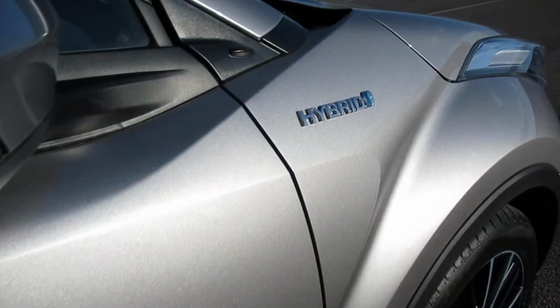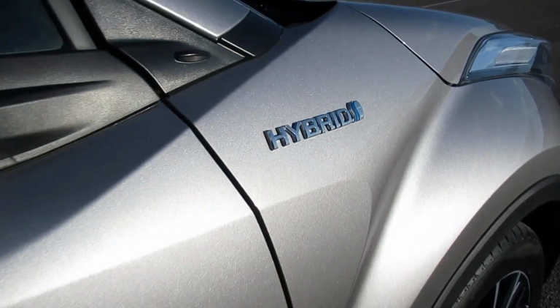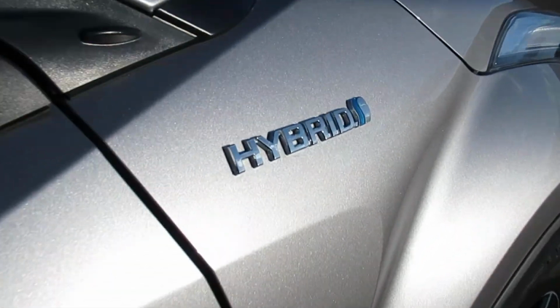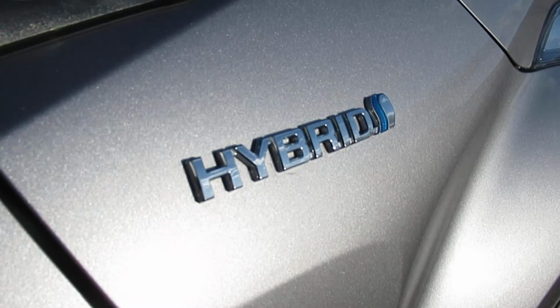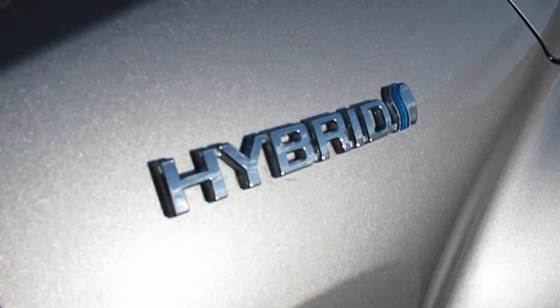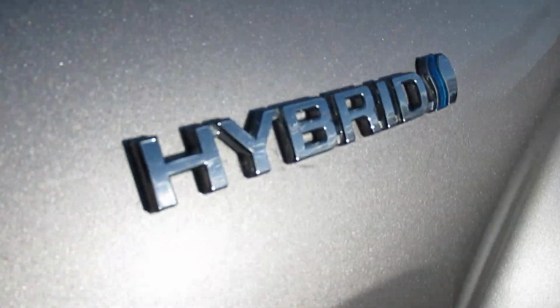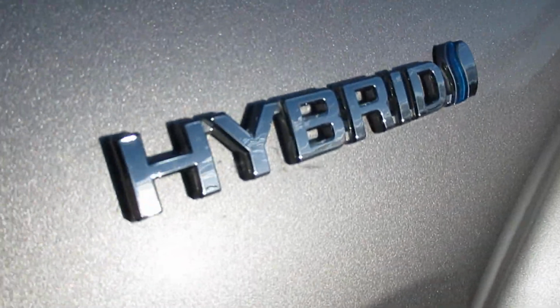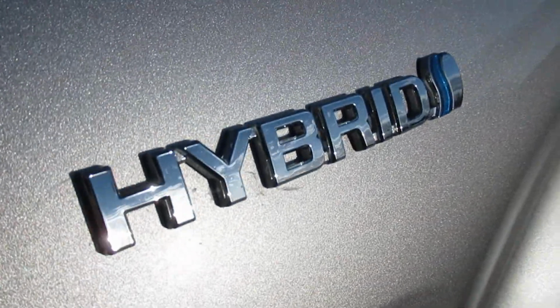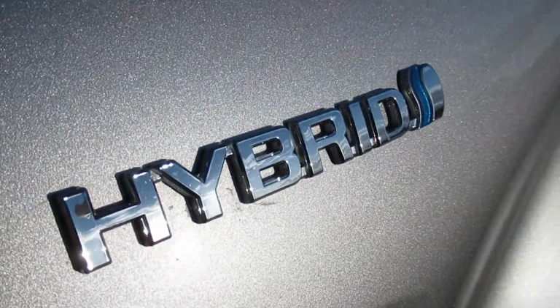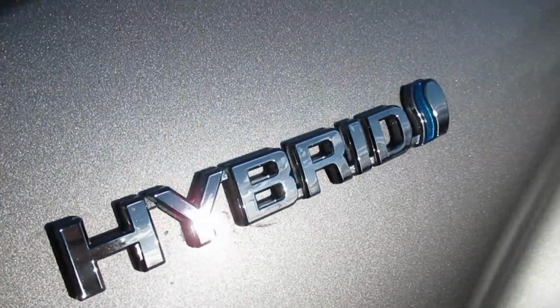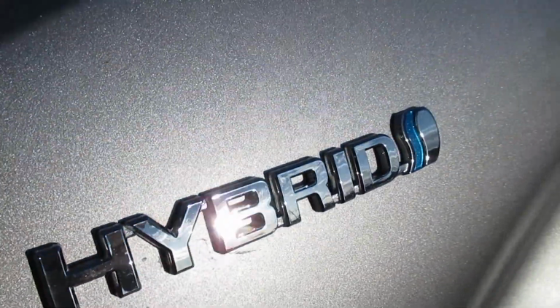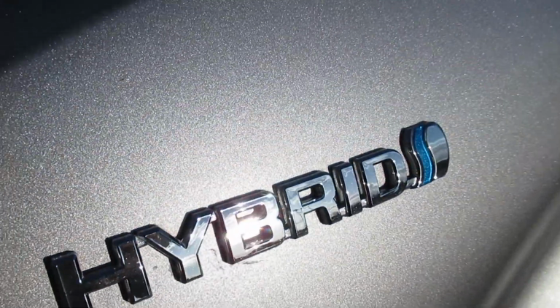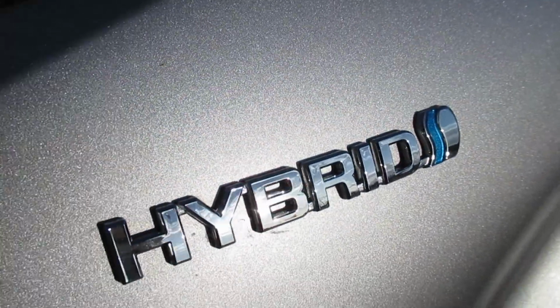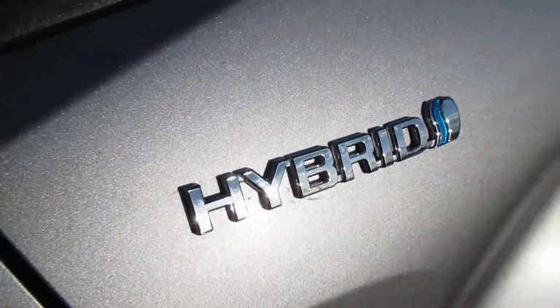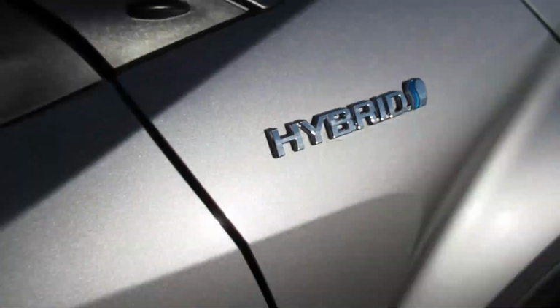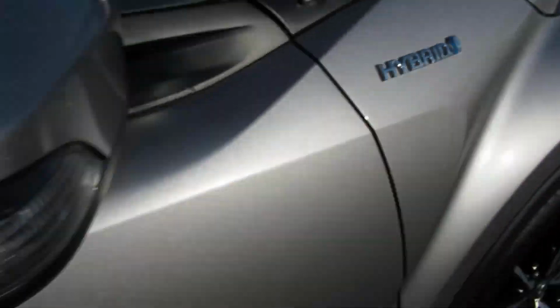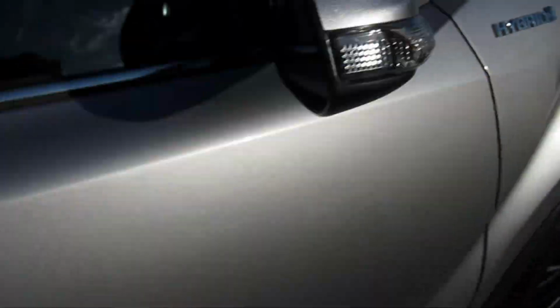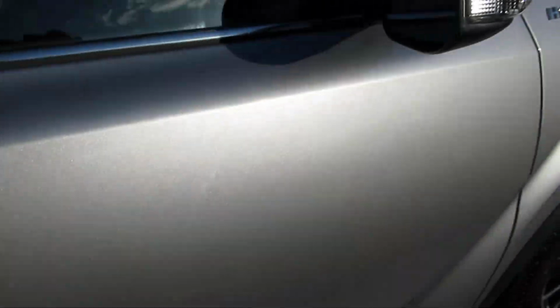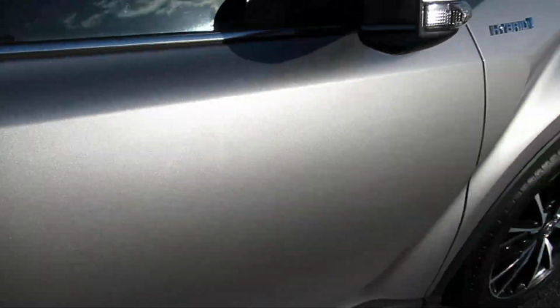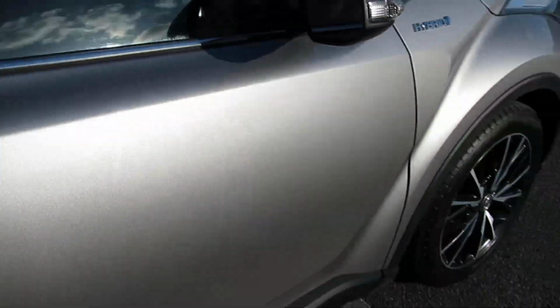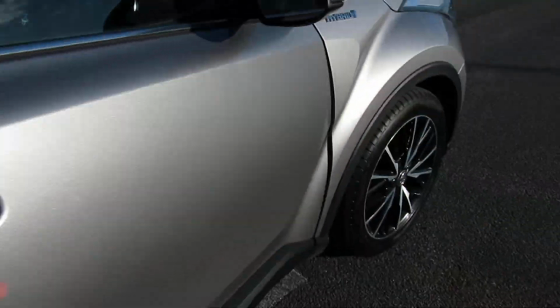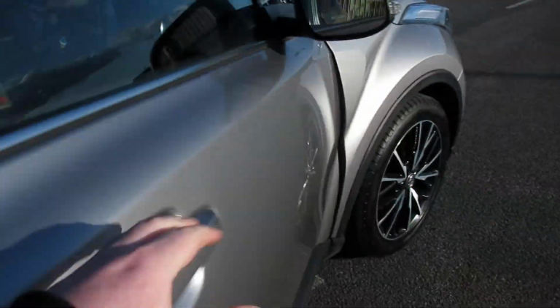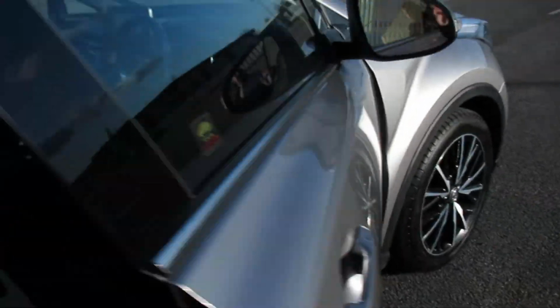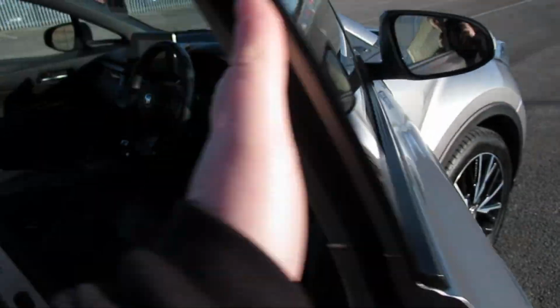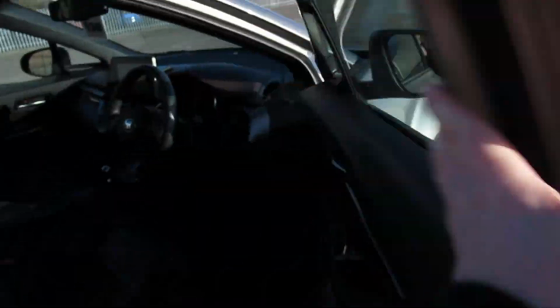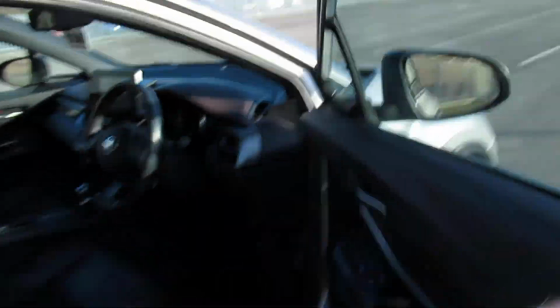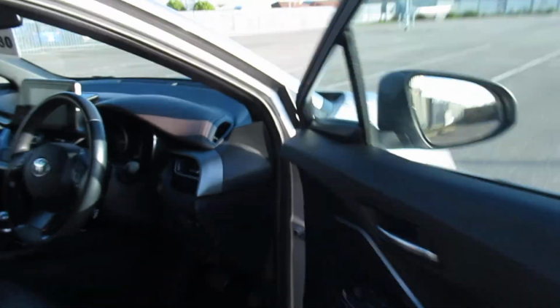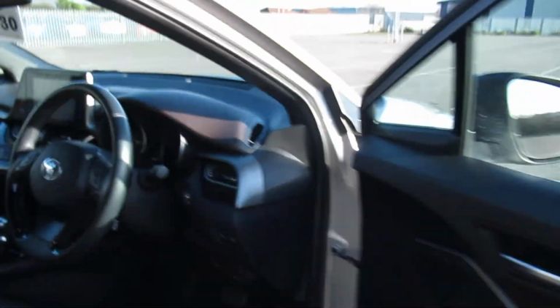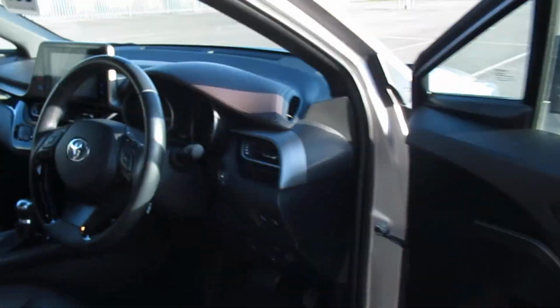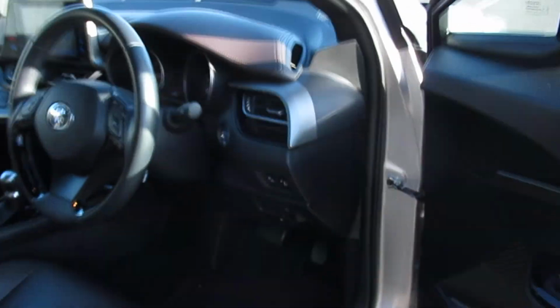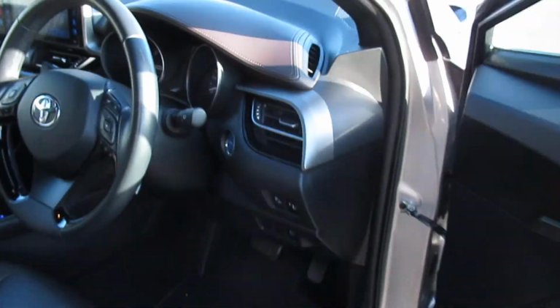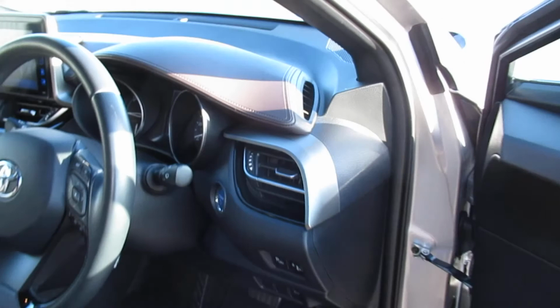It's turned itself on because it's a hybrid. It's also got a 1.8 engine in this as well.